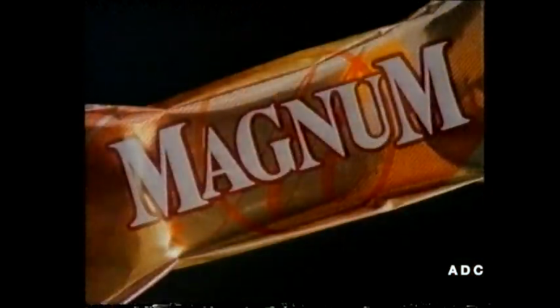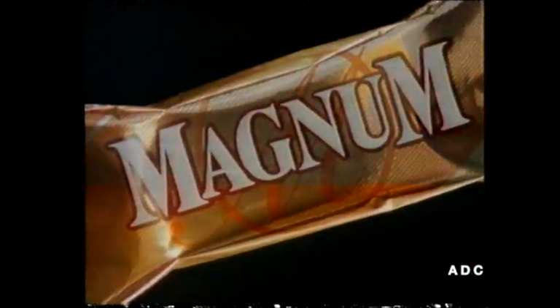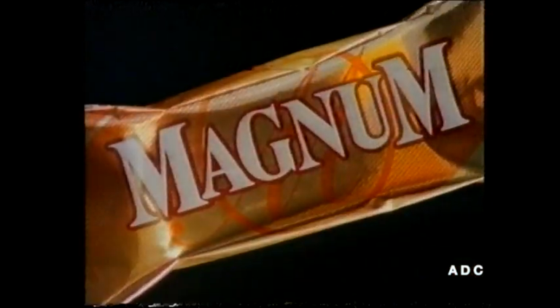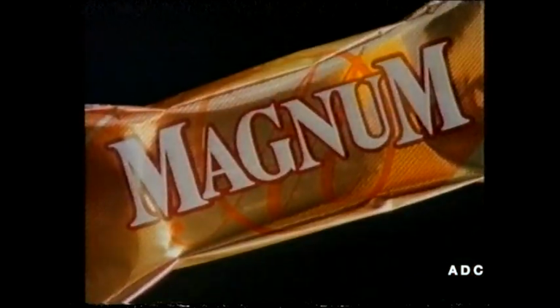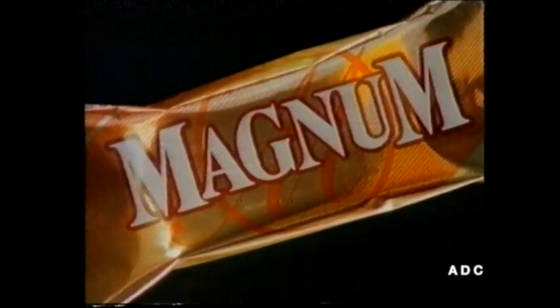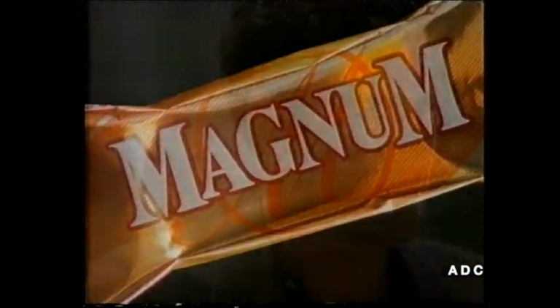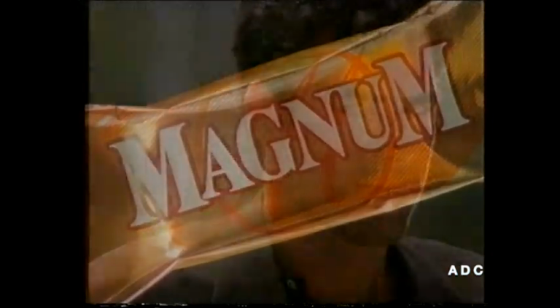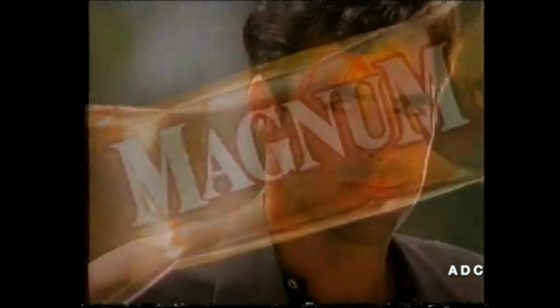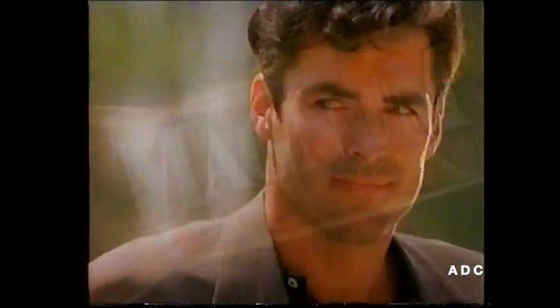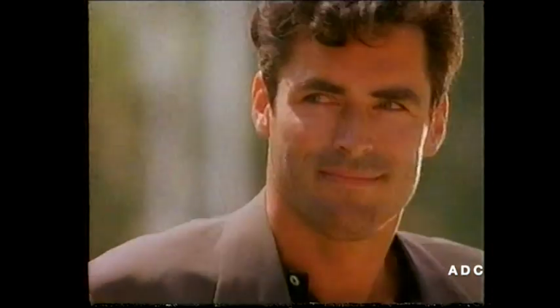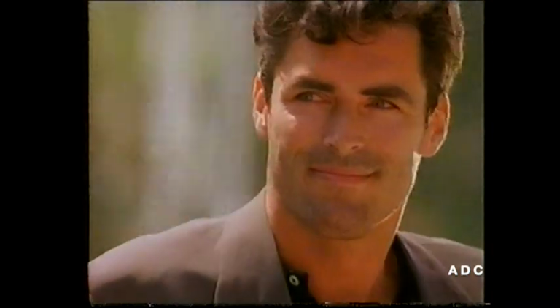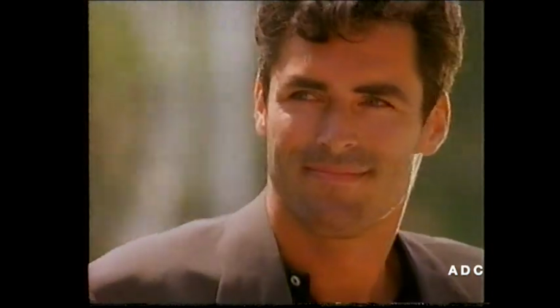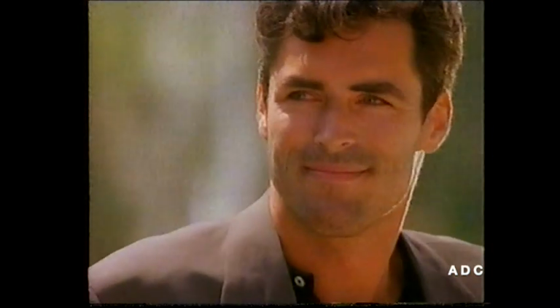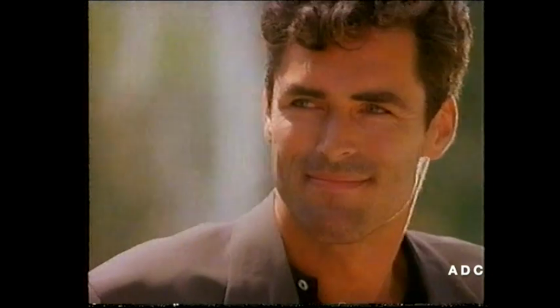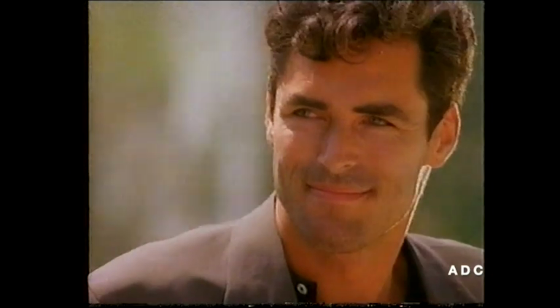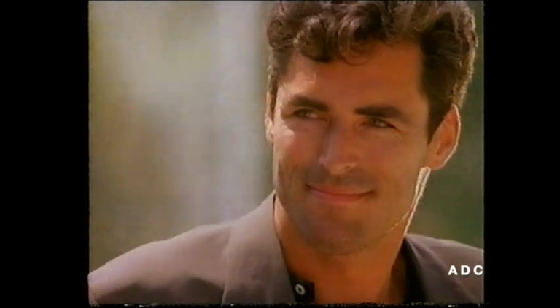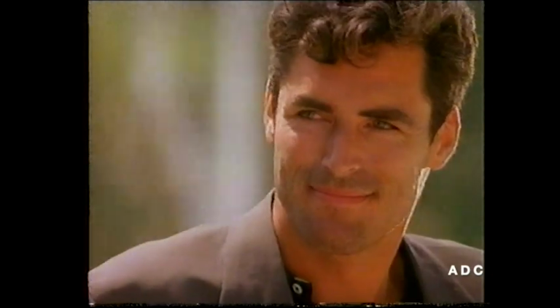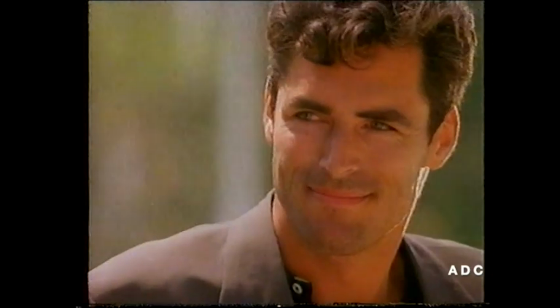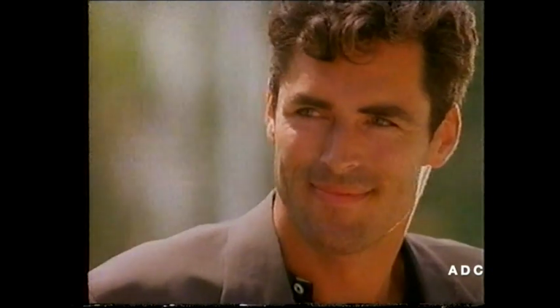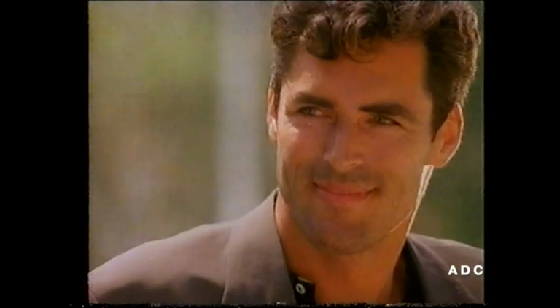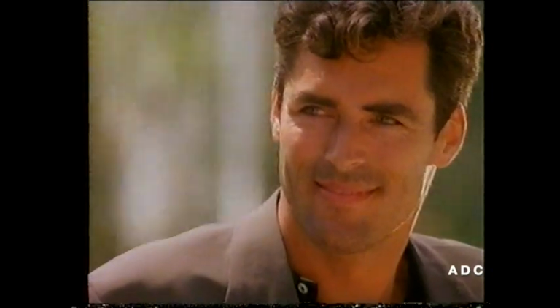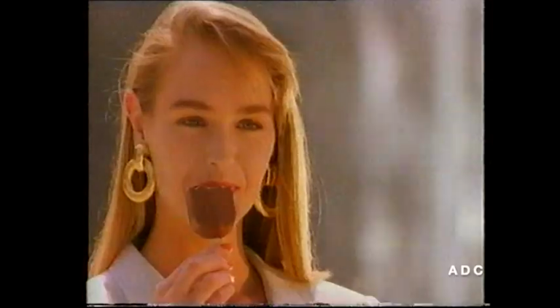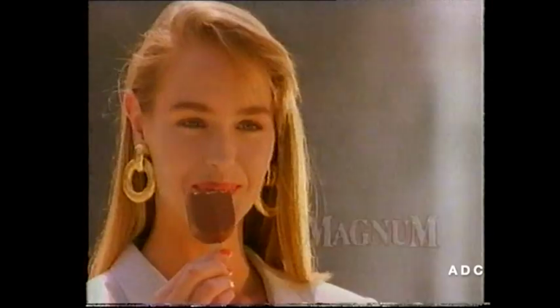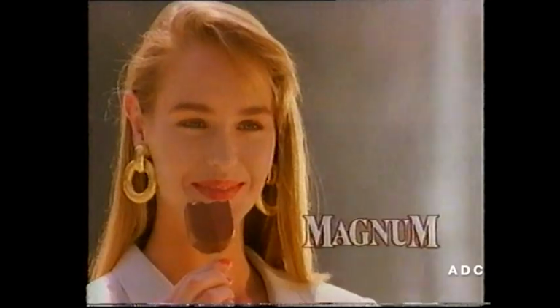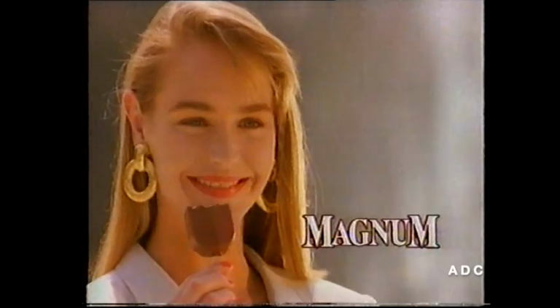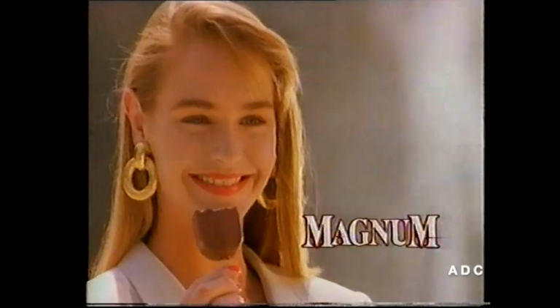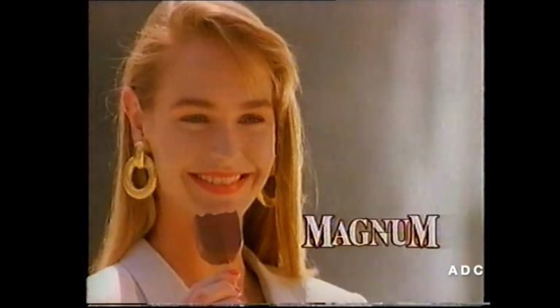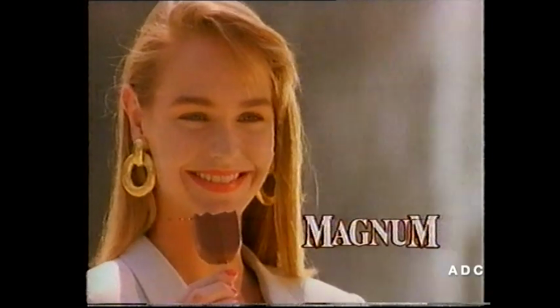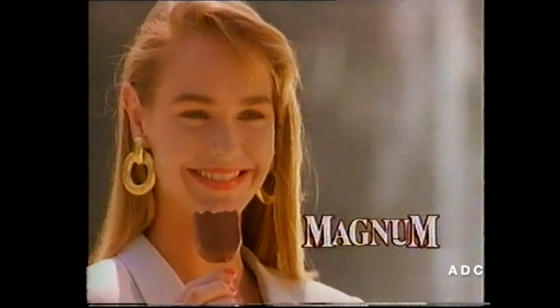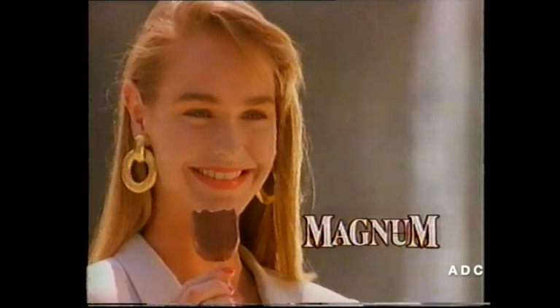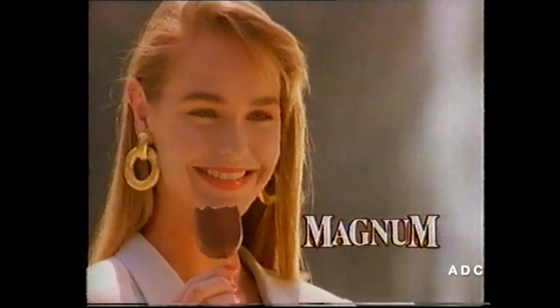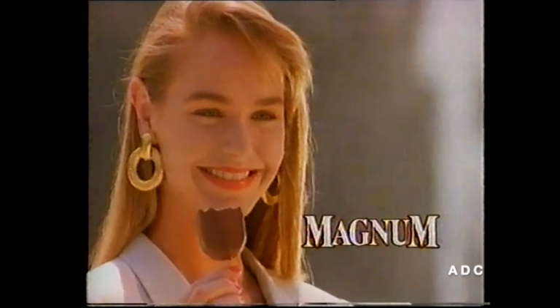Rich vanilla with dark, thick chocolate. You'll have a Magnum affair.